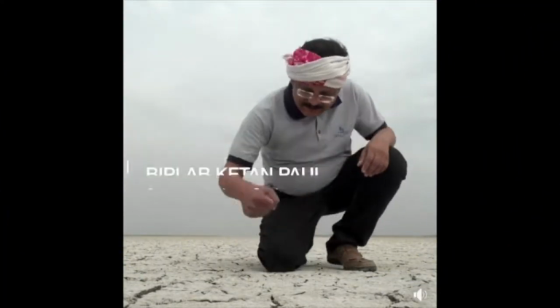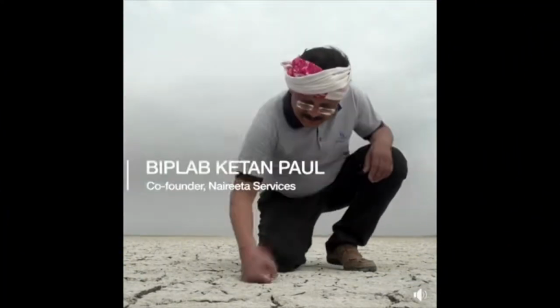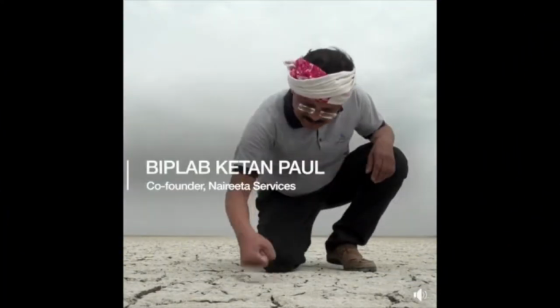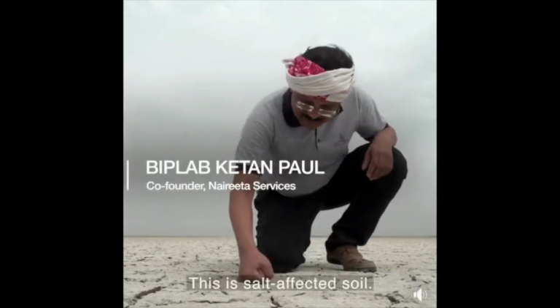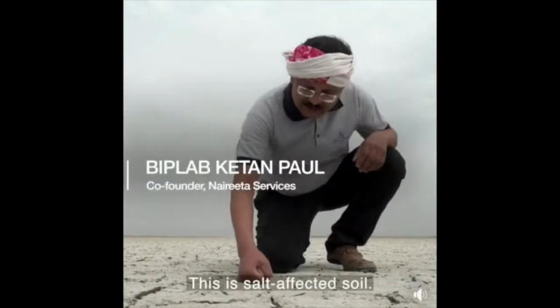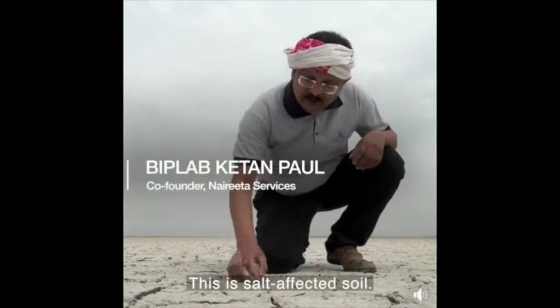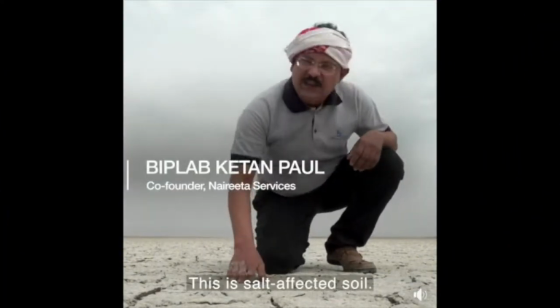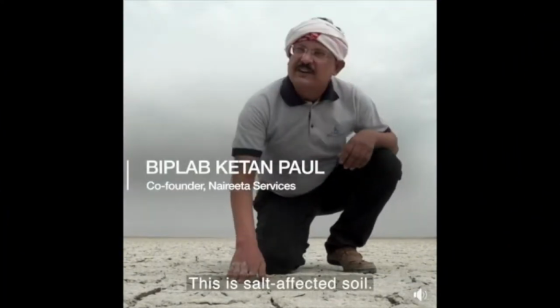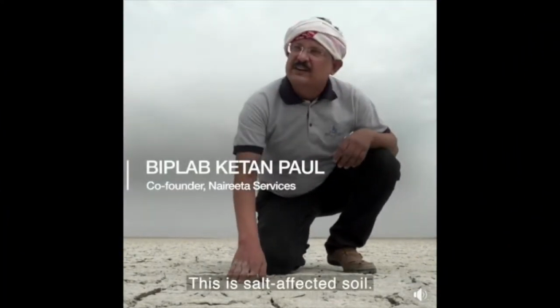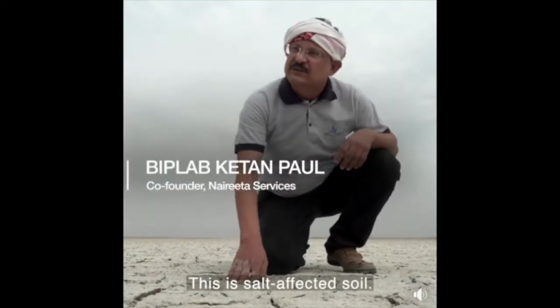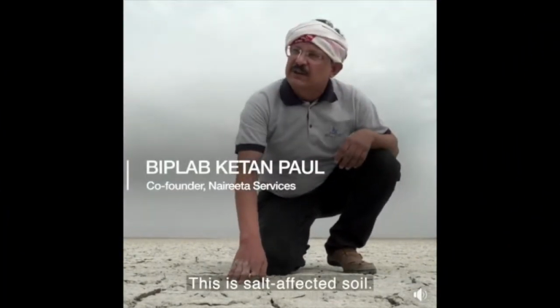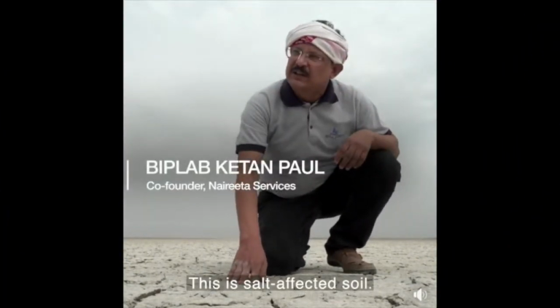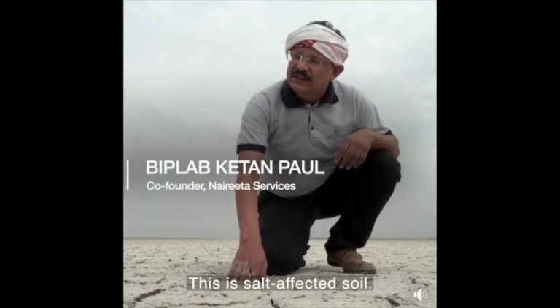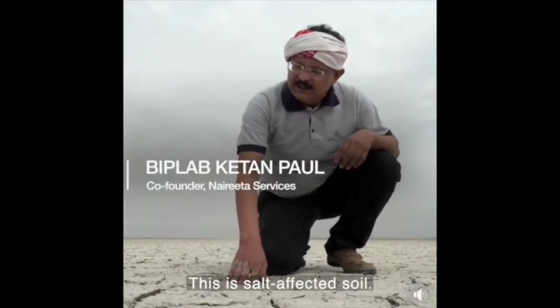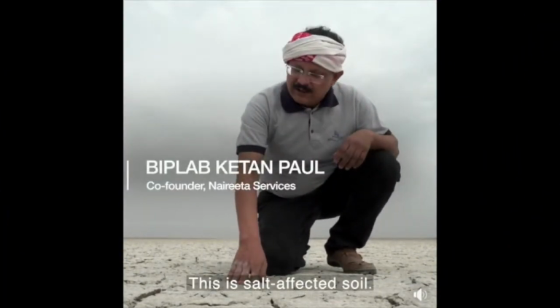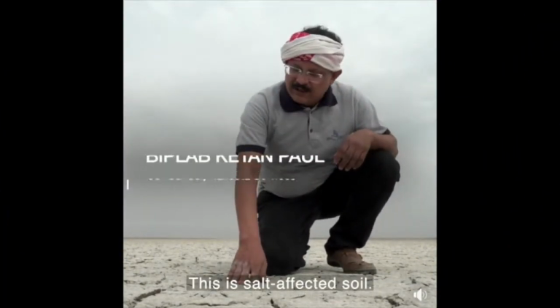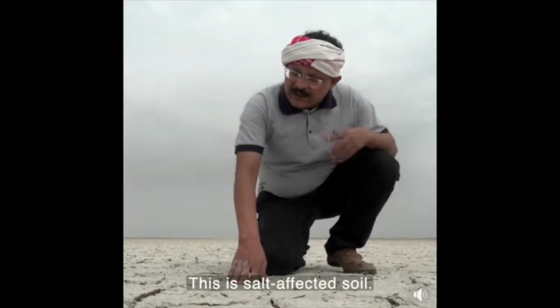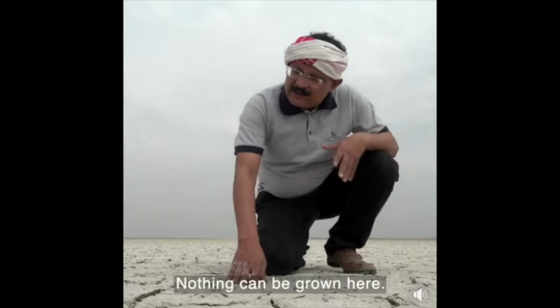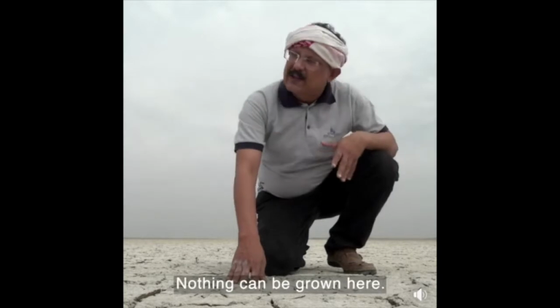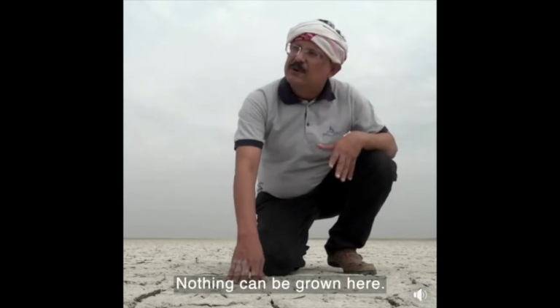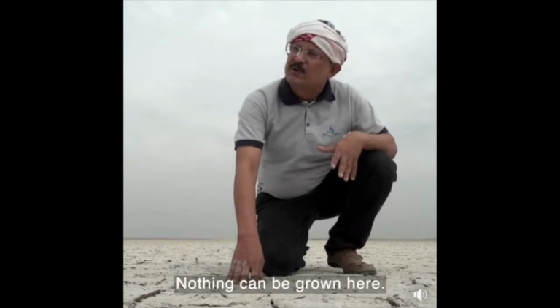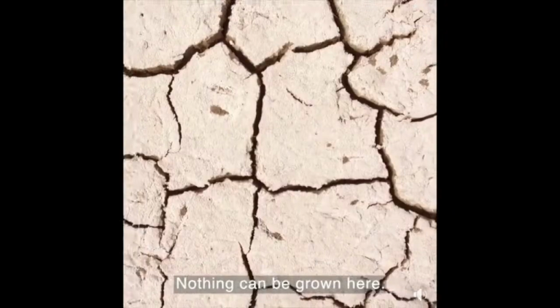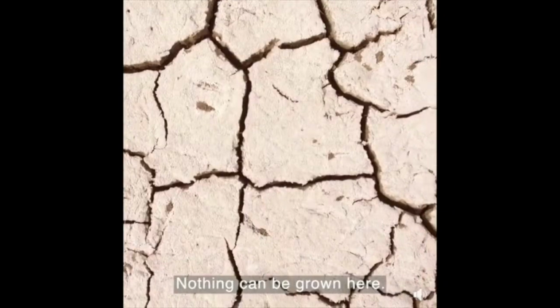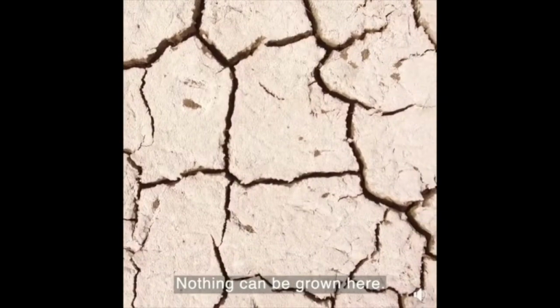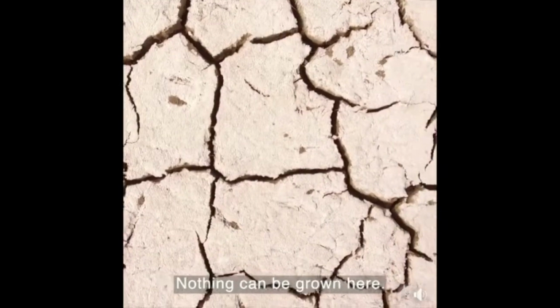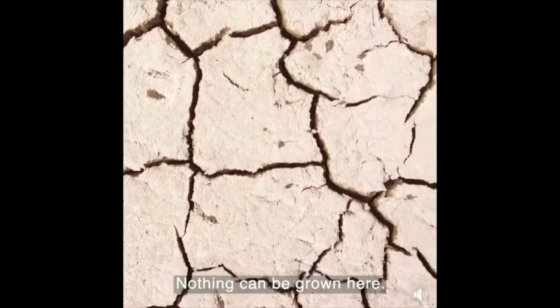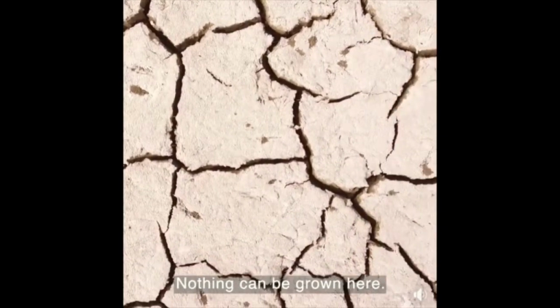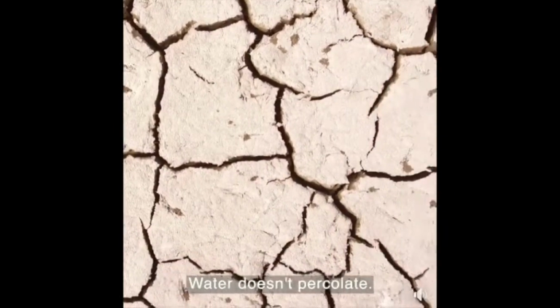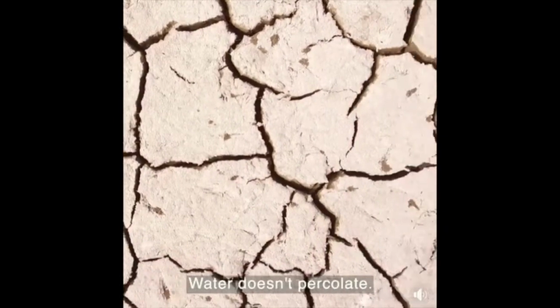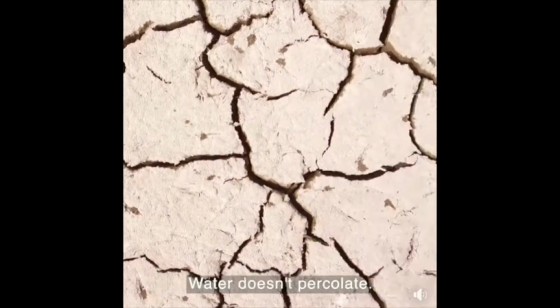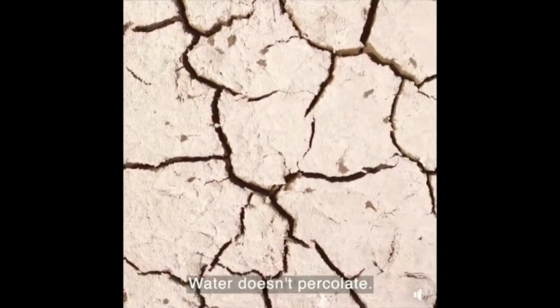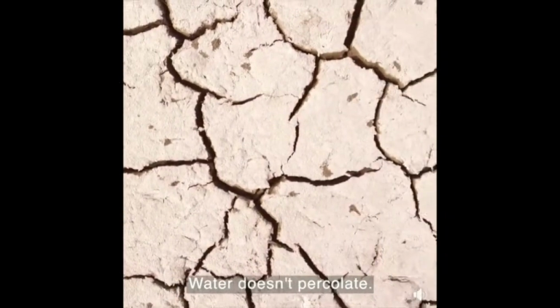This is salt-affected soil. Nothing can be grown here. Water doesn't percolate.